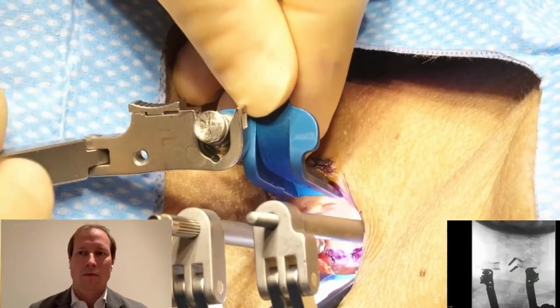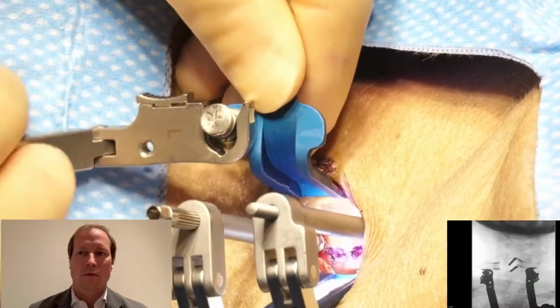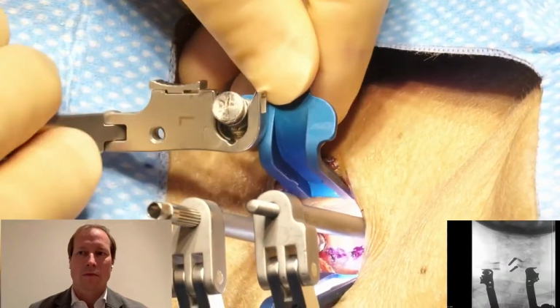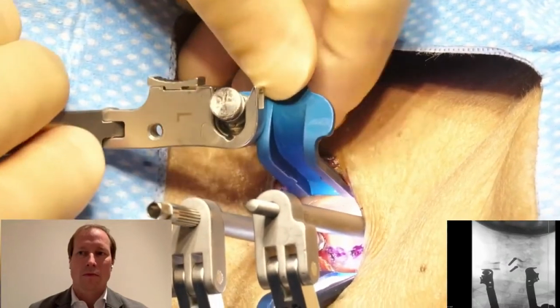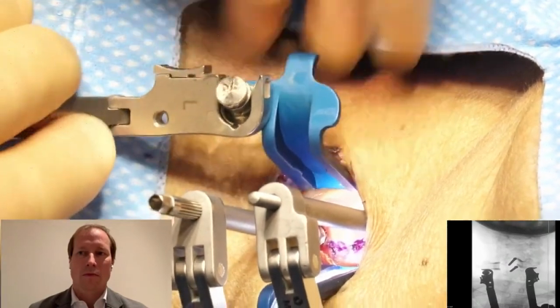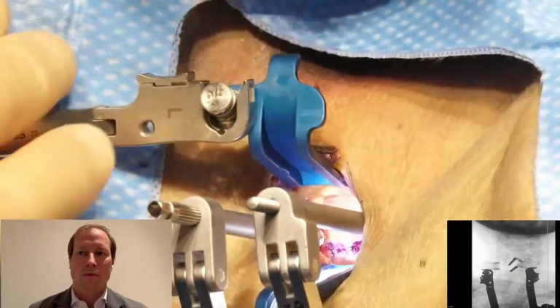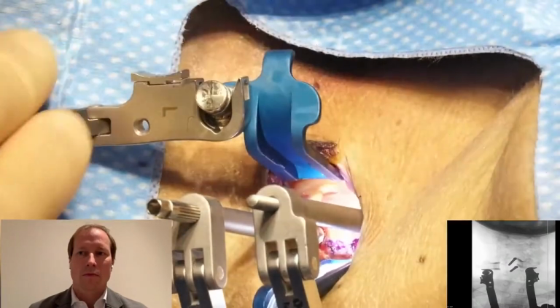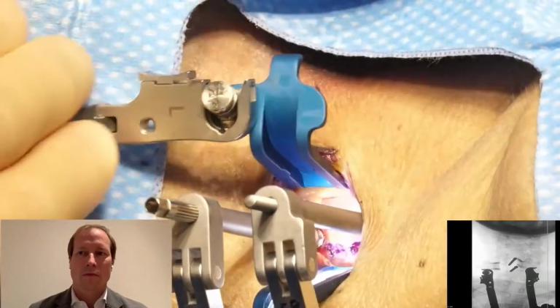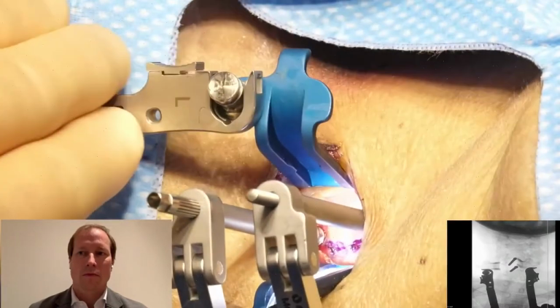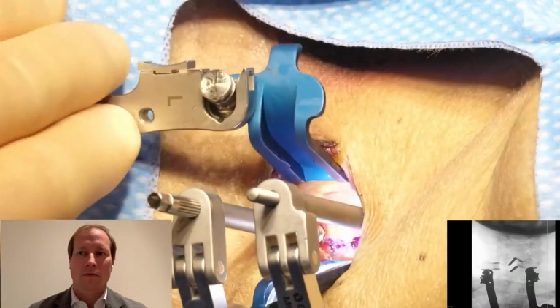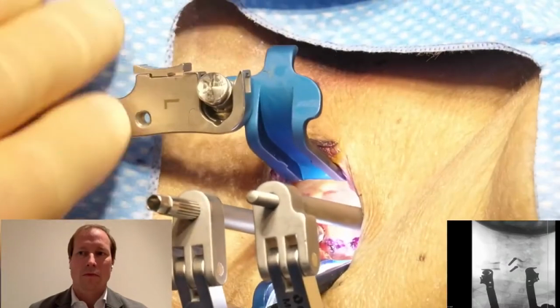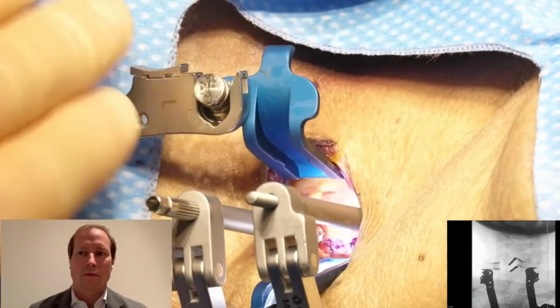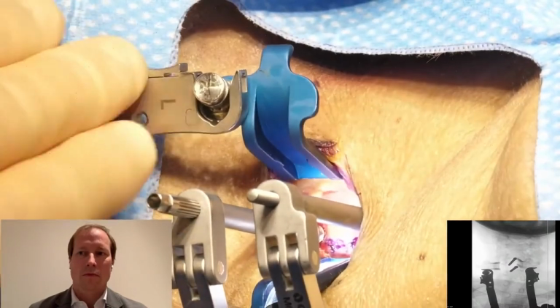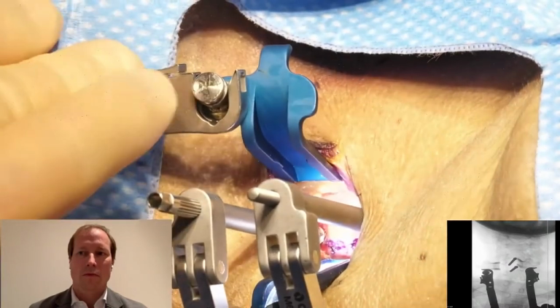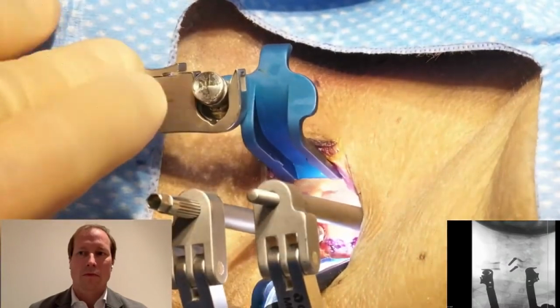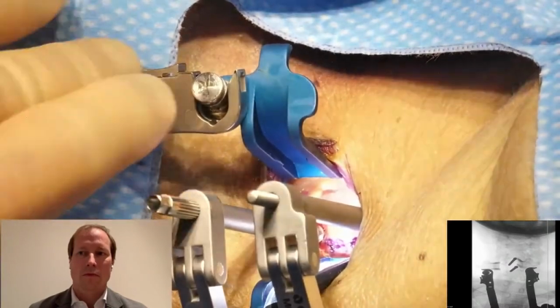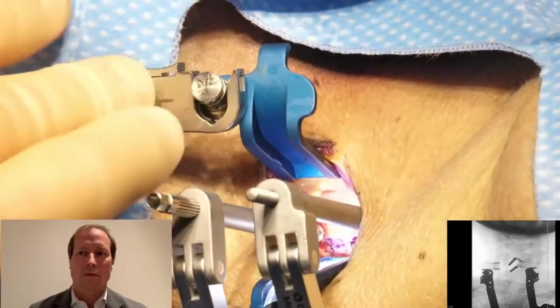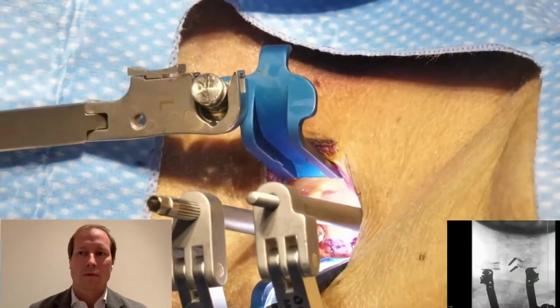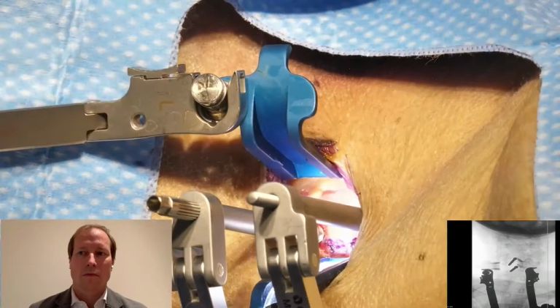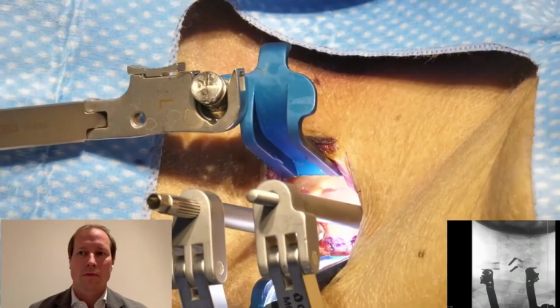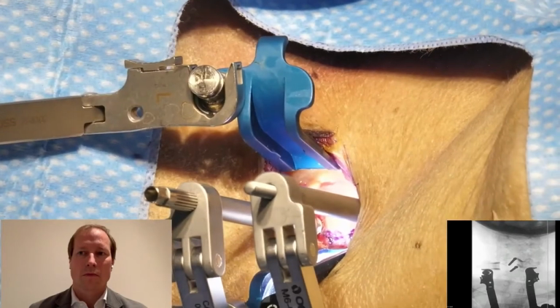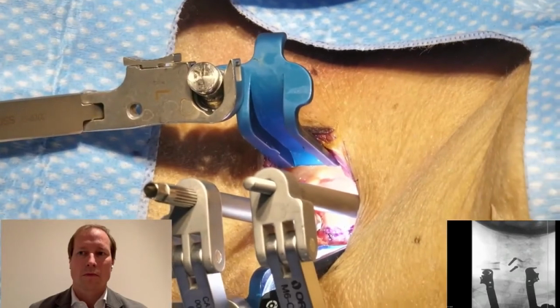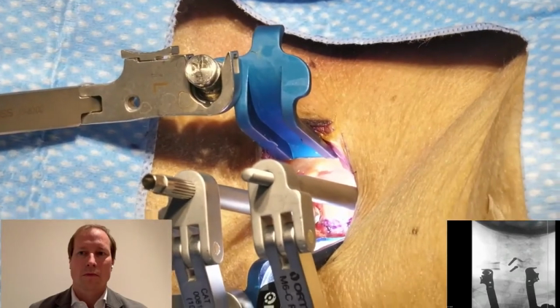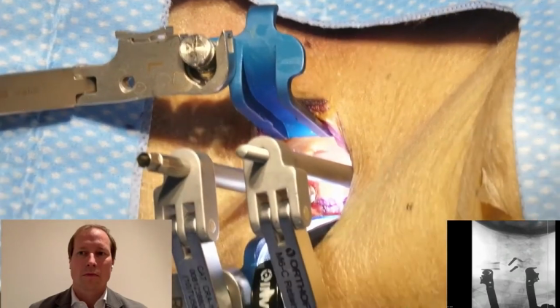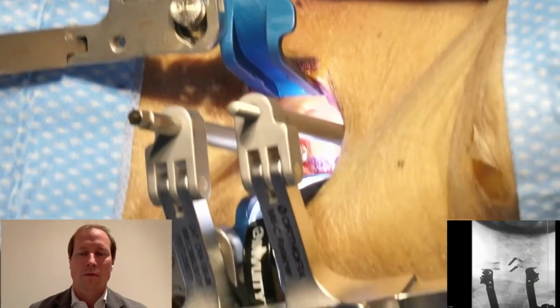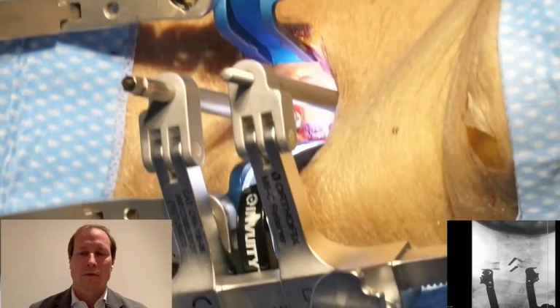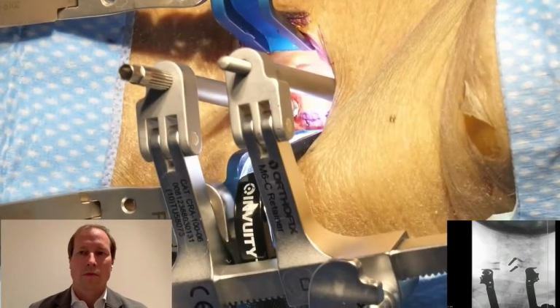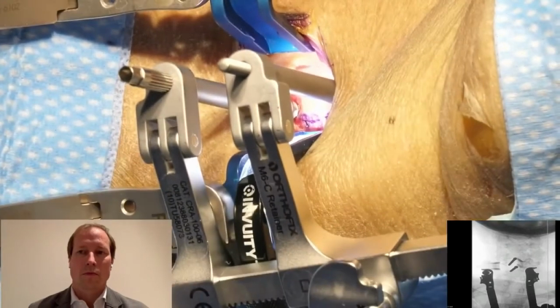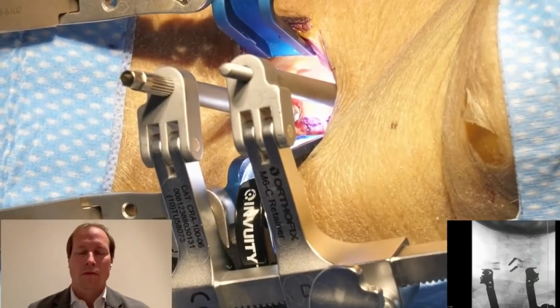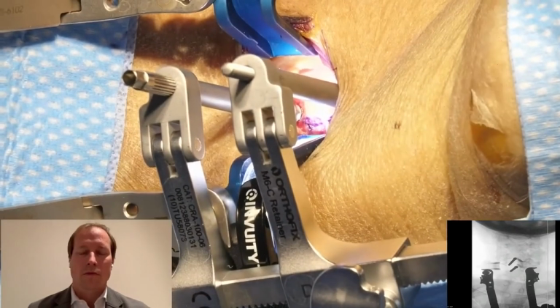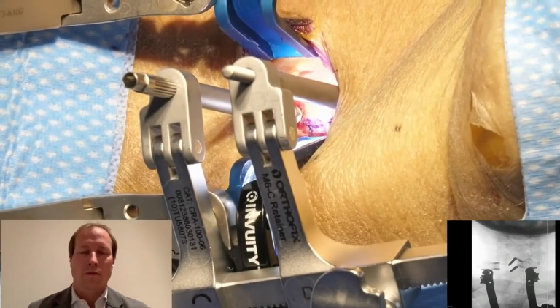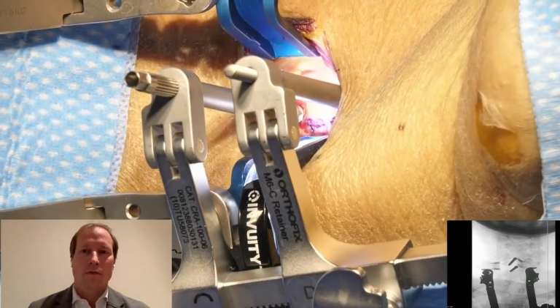So that overhead camera — let's see if we can get a better angle.